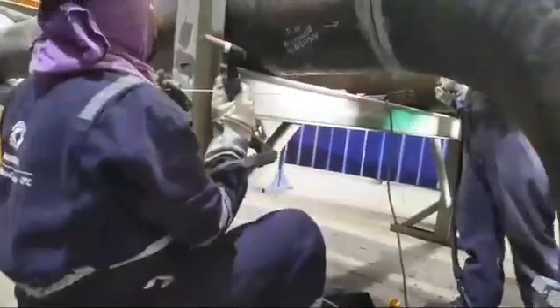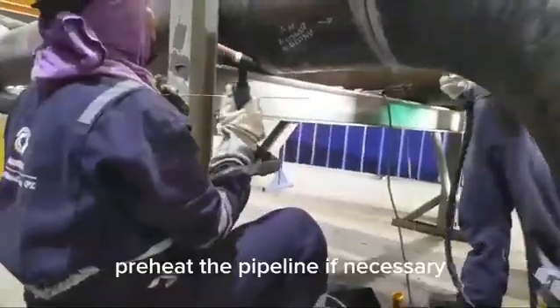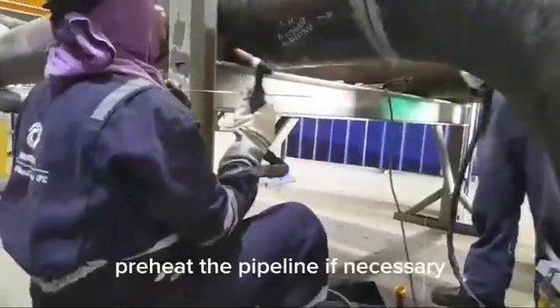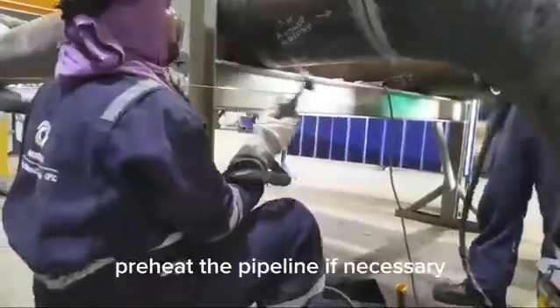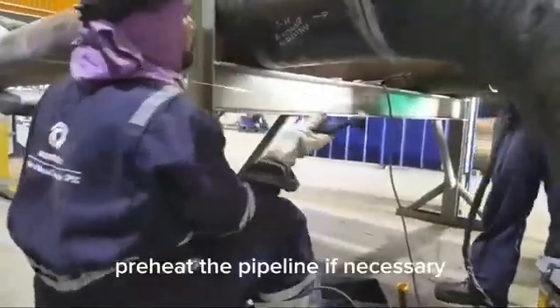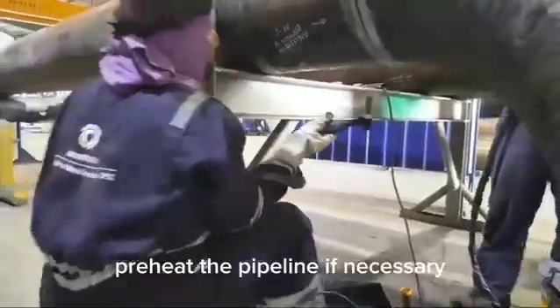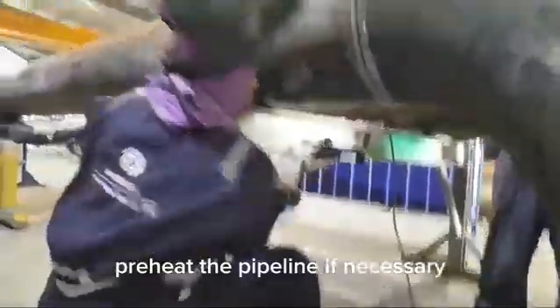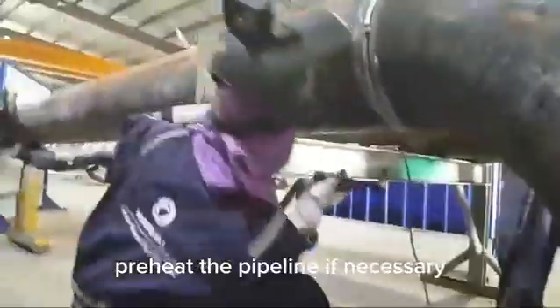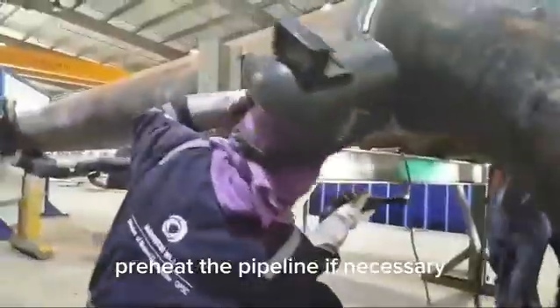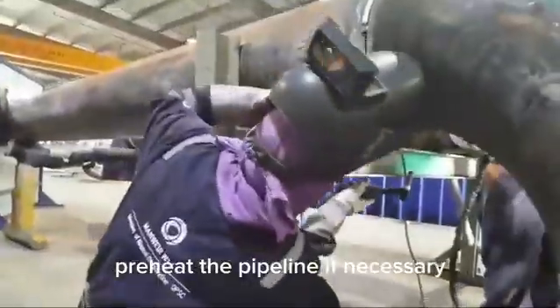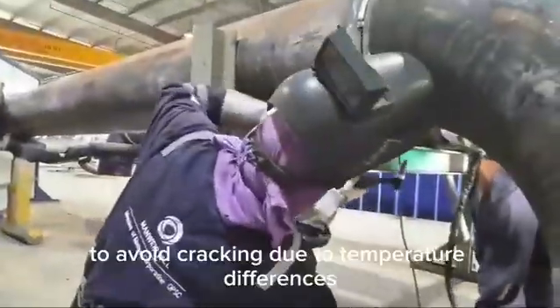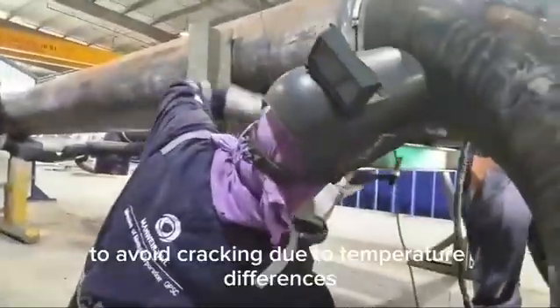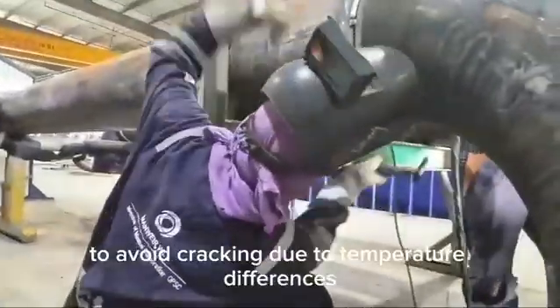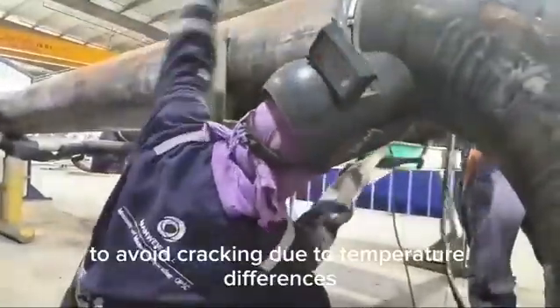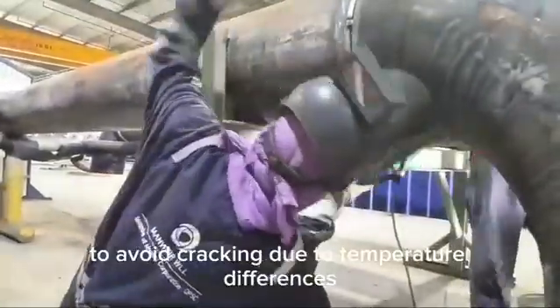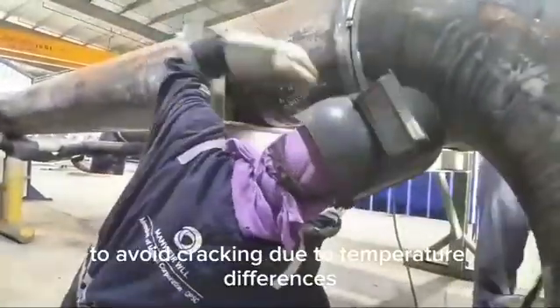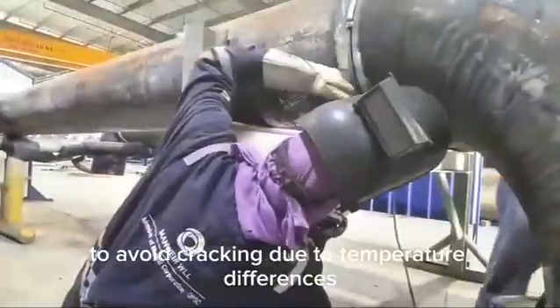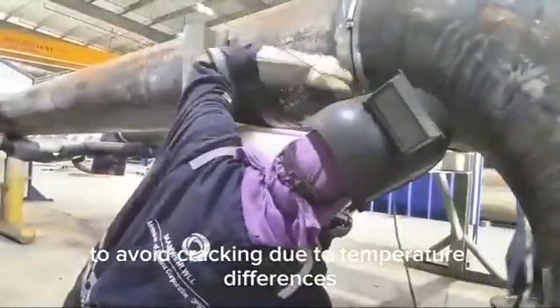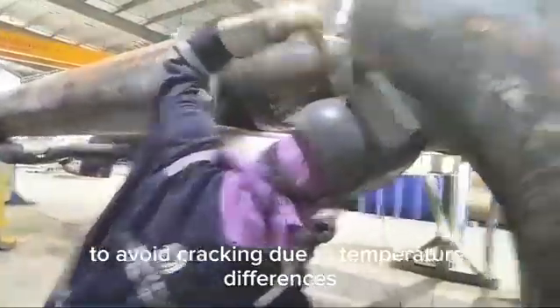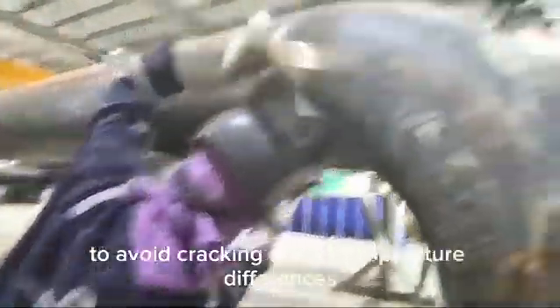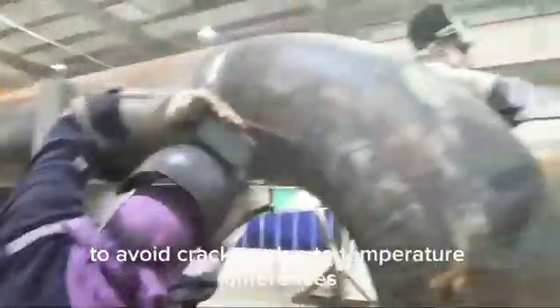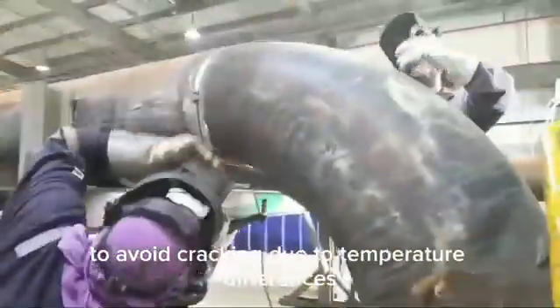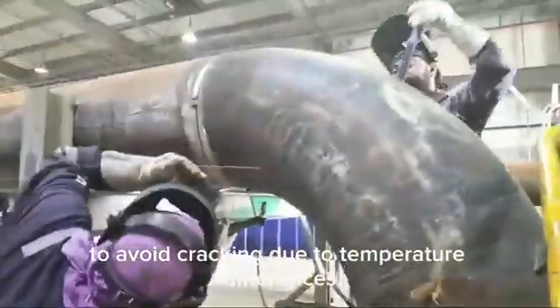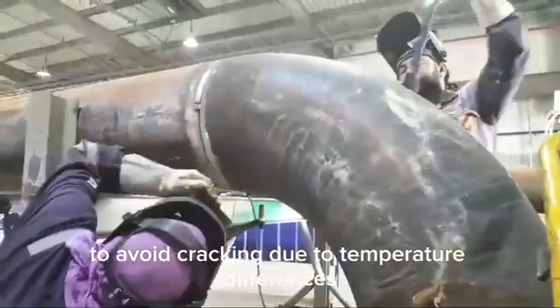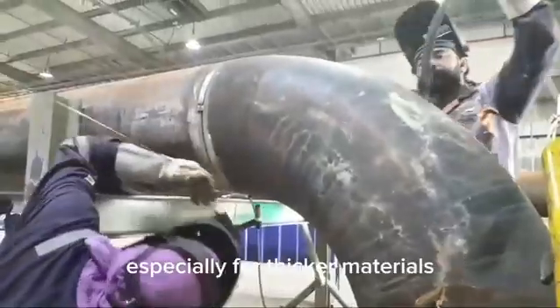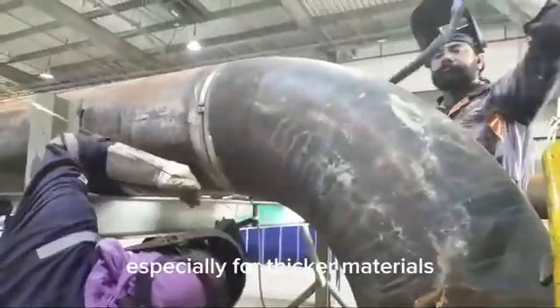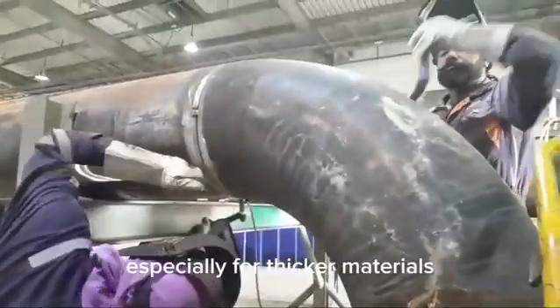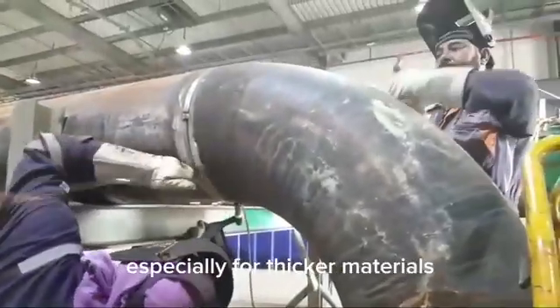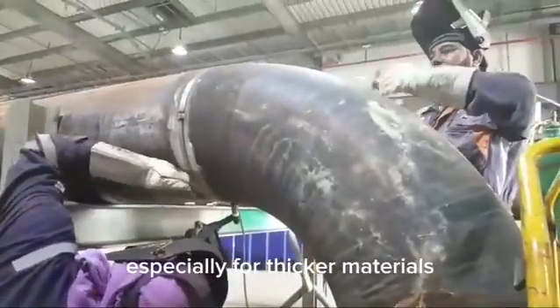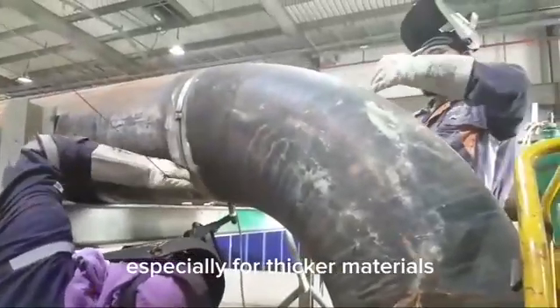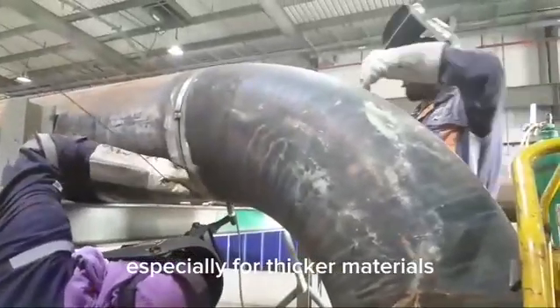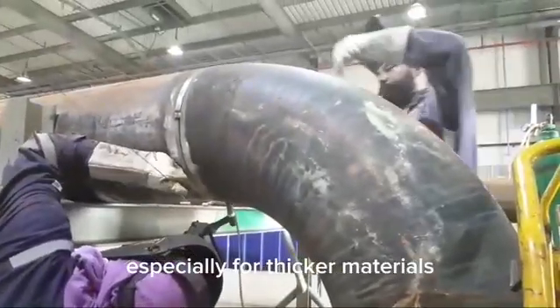Preheat the pipeline if necessary to avoid cracking due to temperature differences, especially for thicker materials.